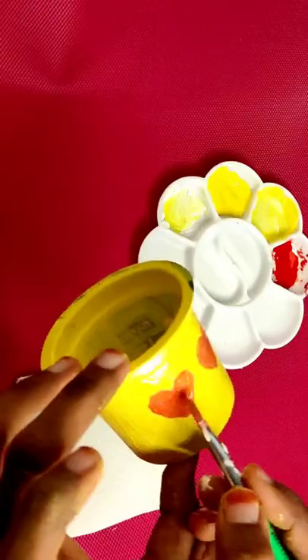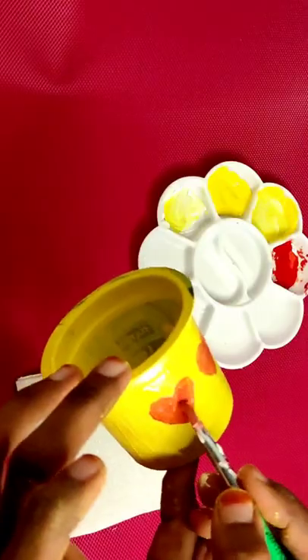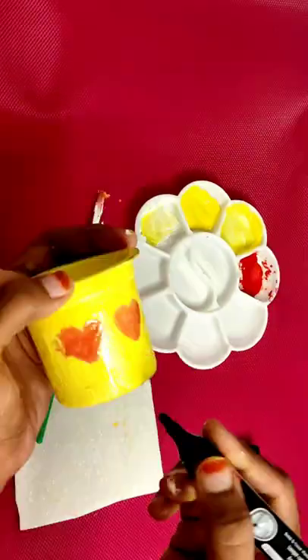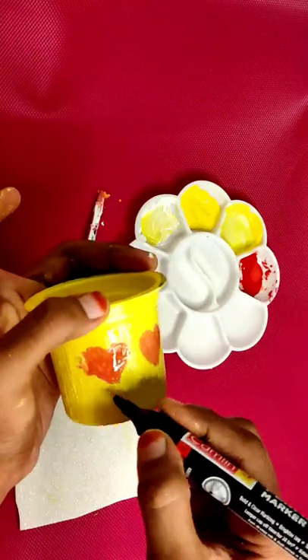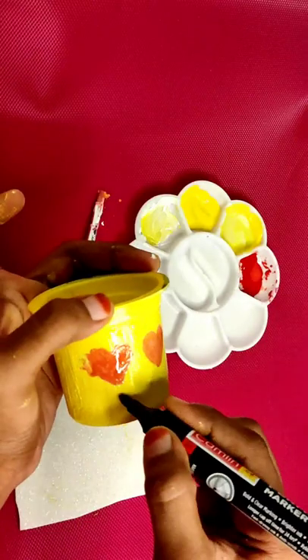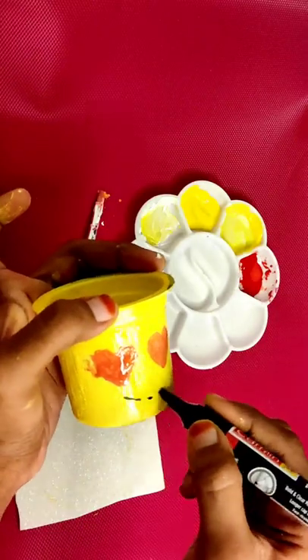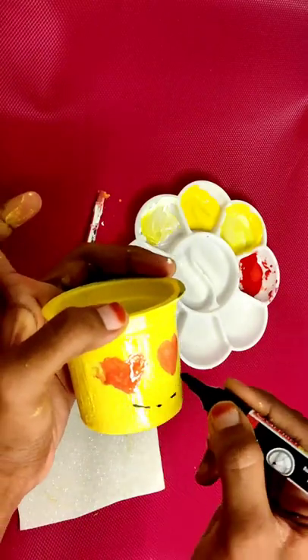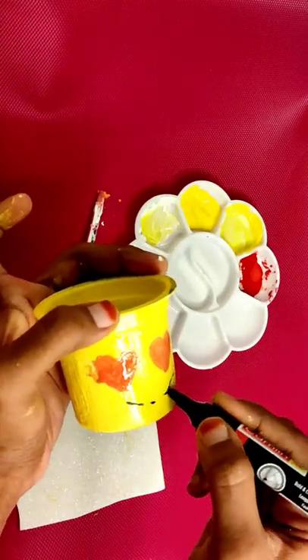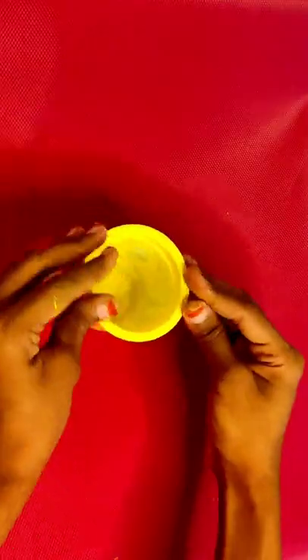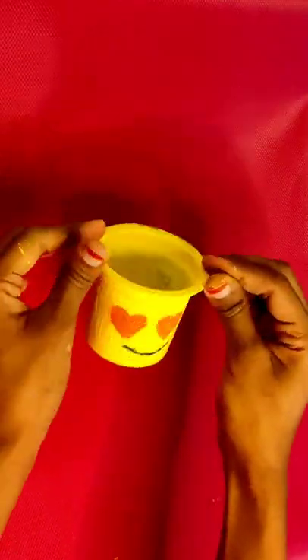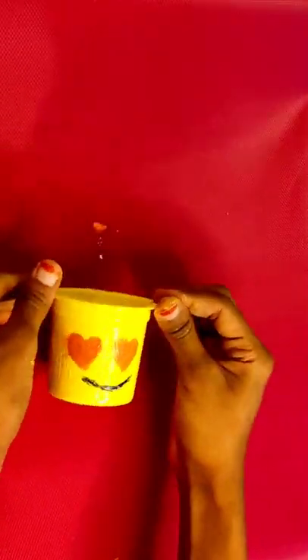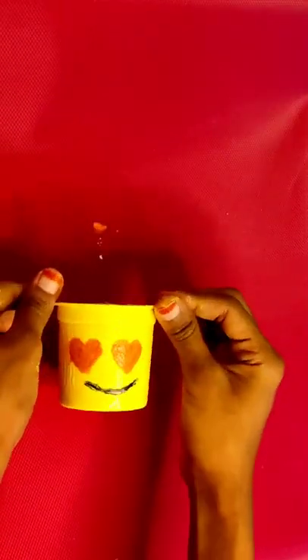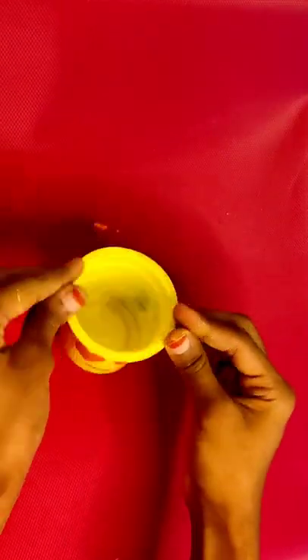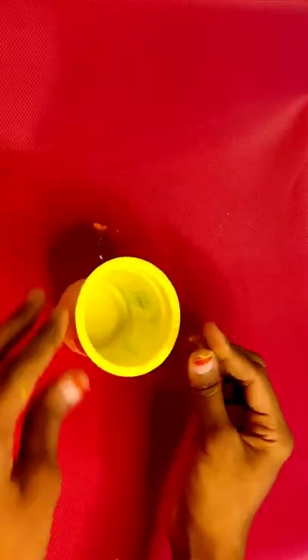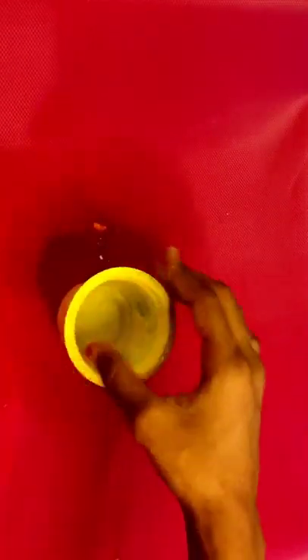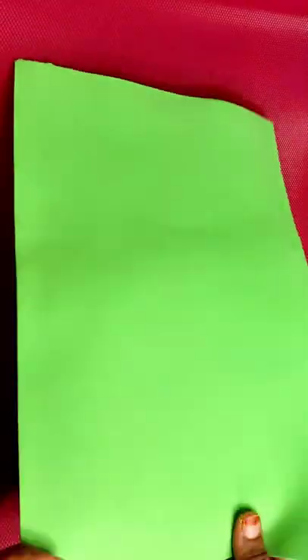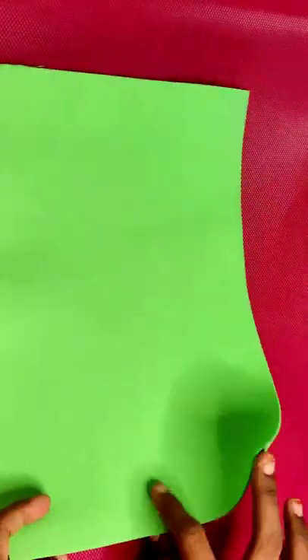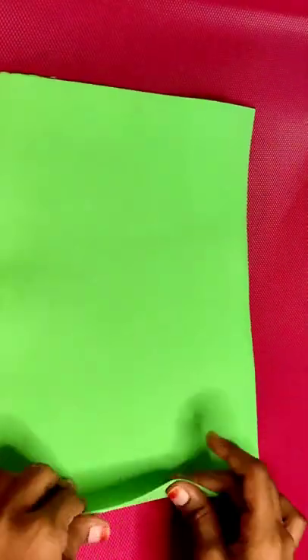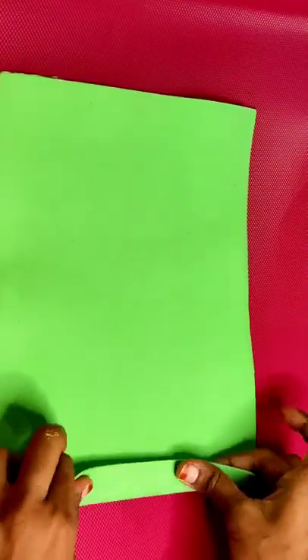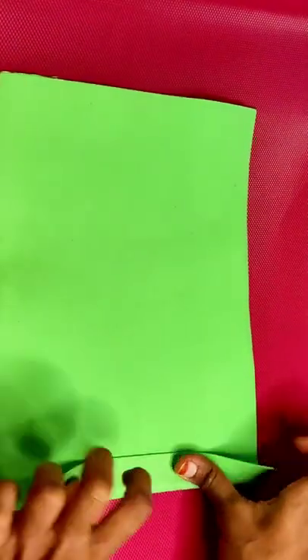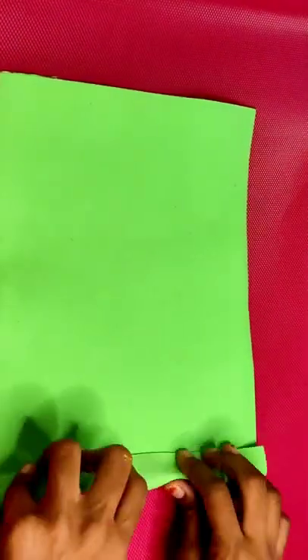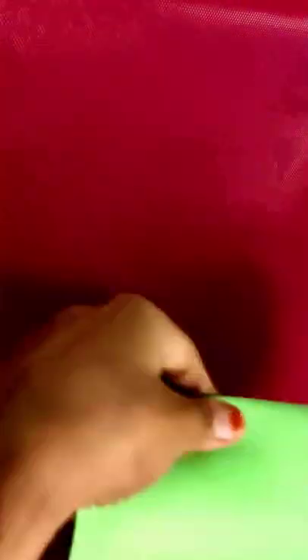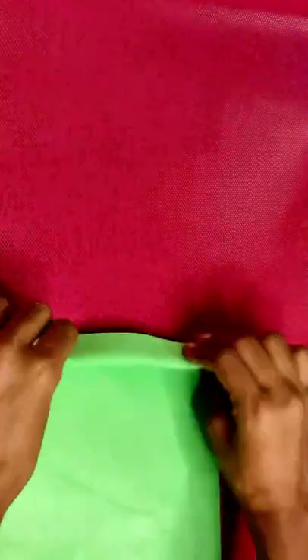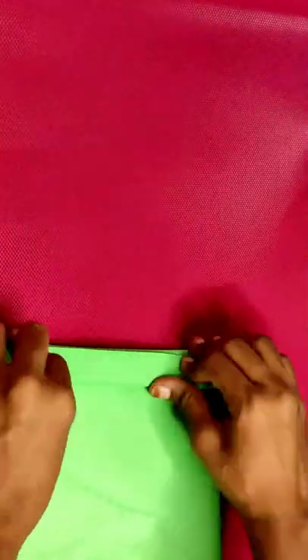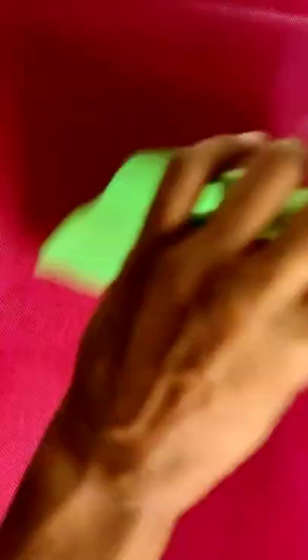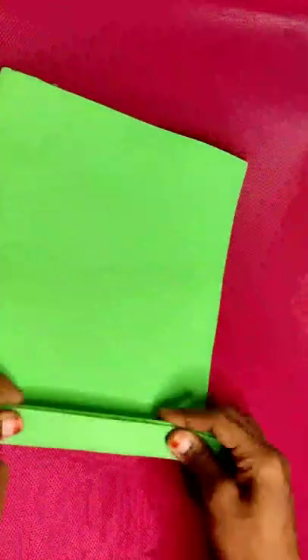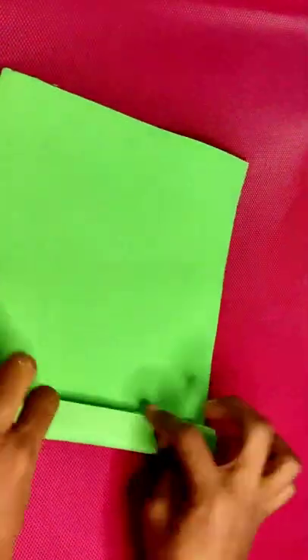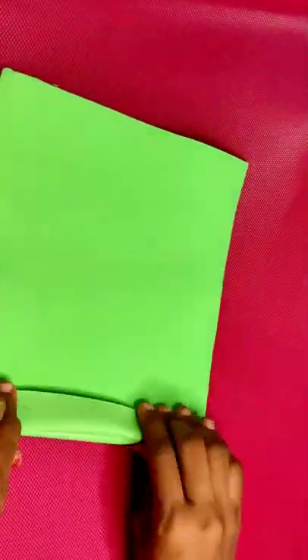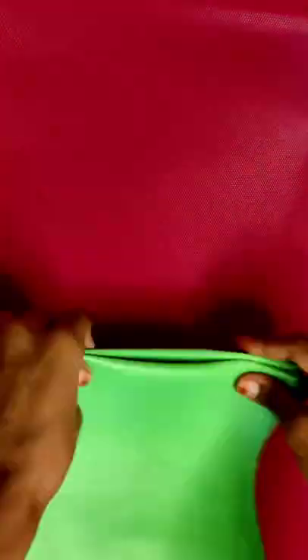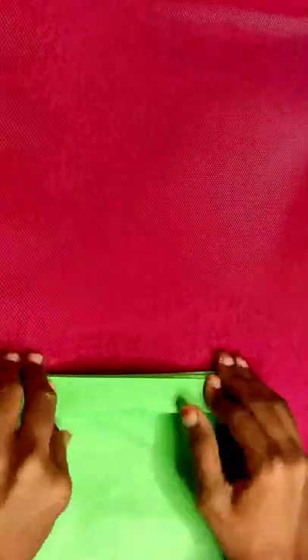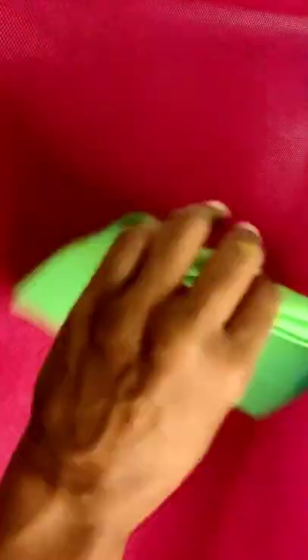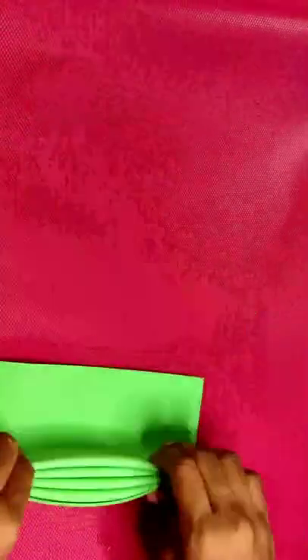Next we will use a hot glue gun. Next we will use a foam sheet — a green color foam sheet.